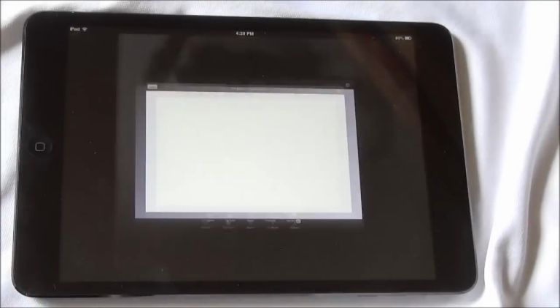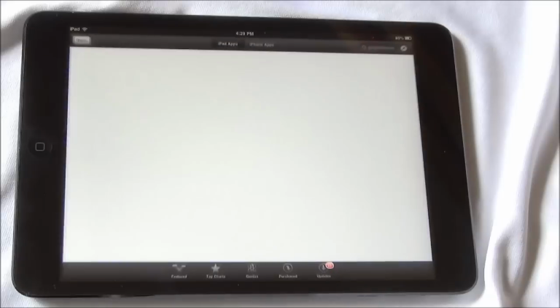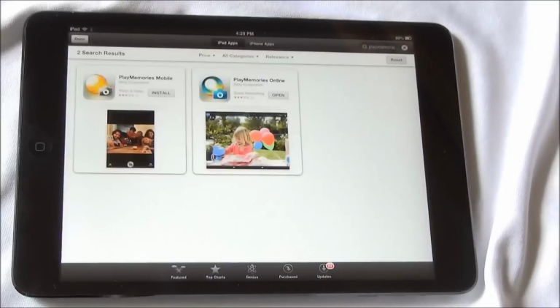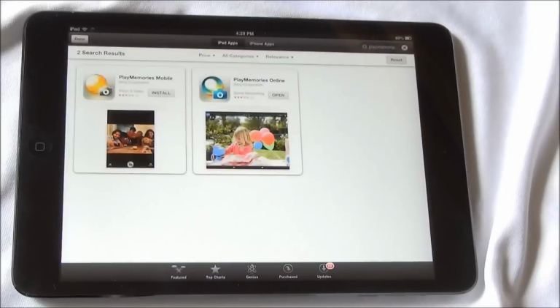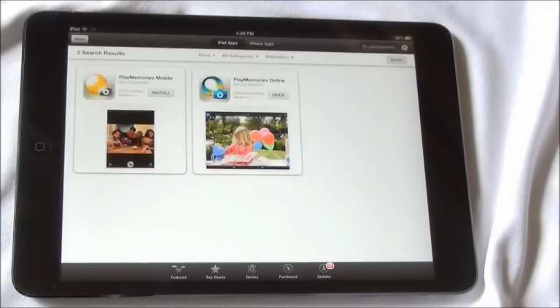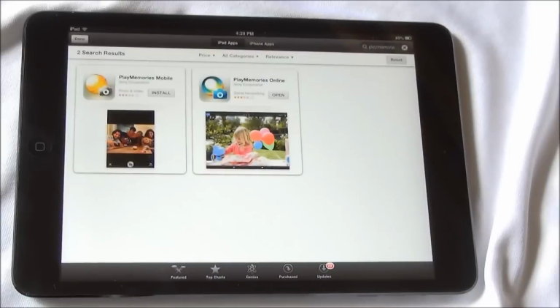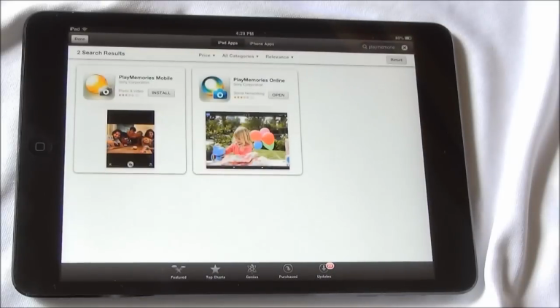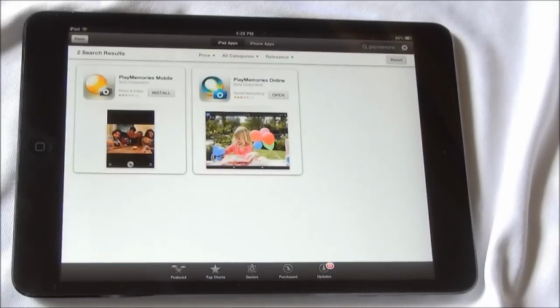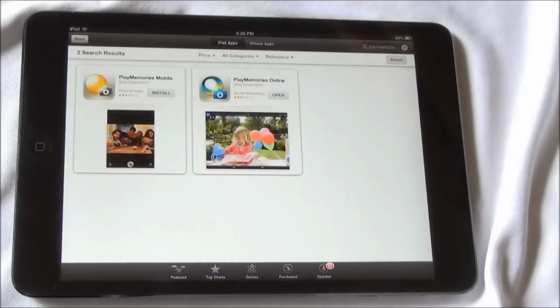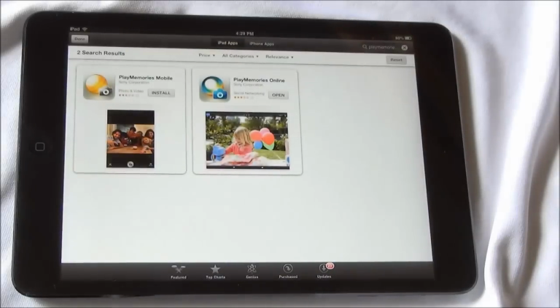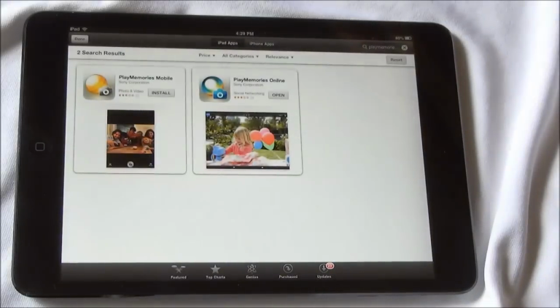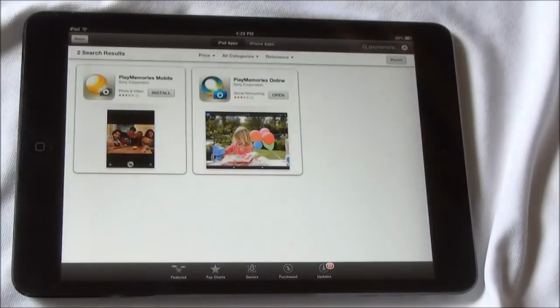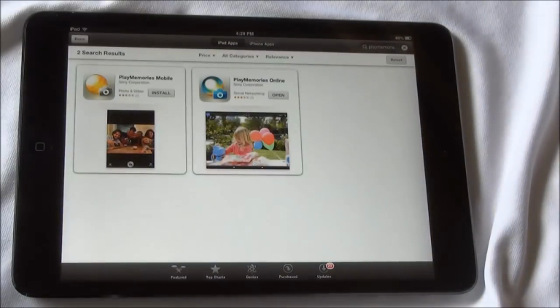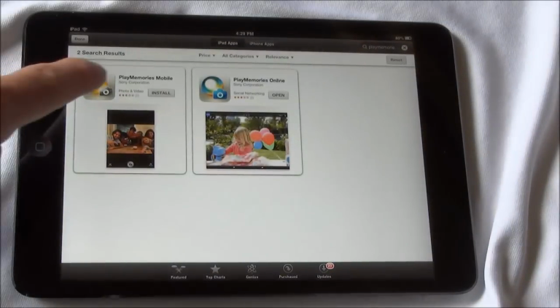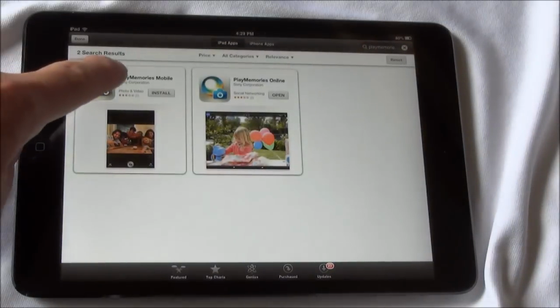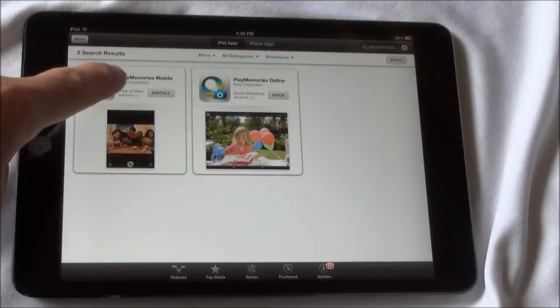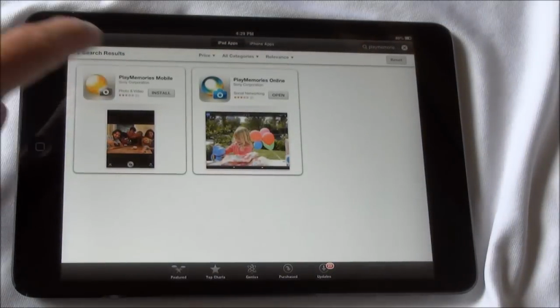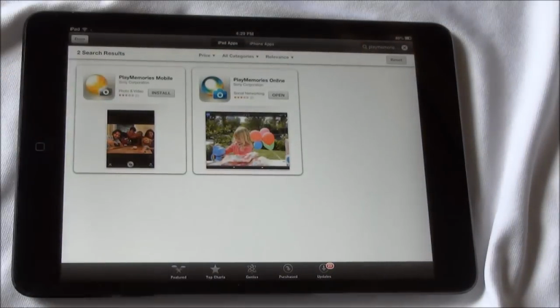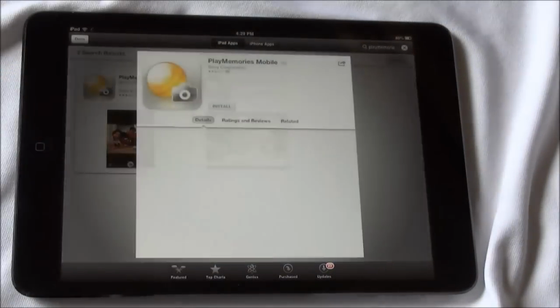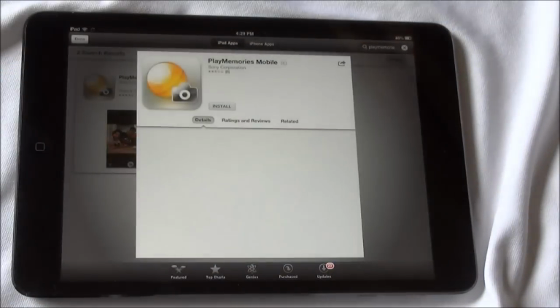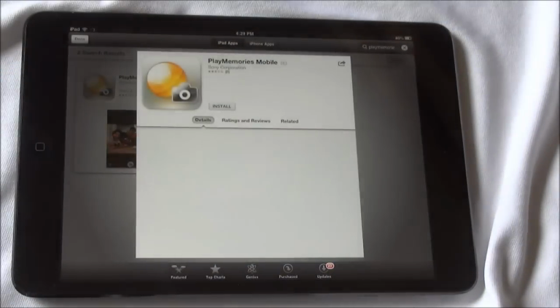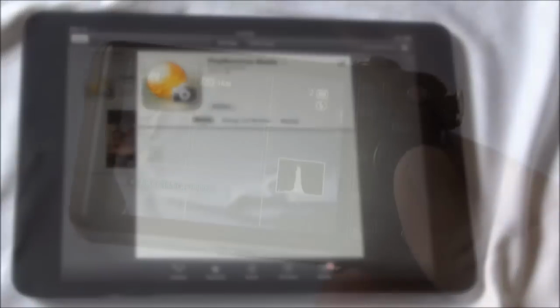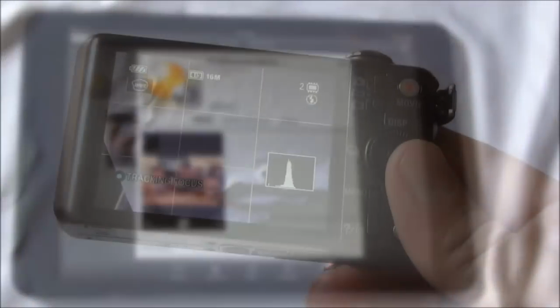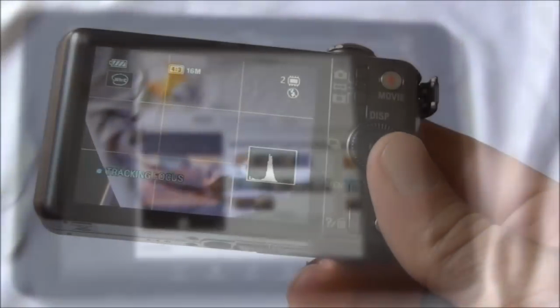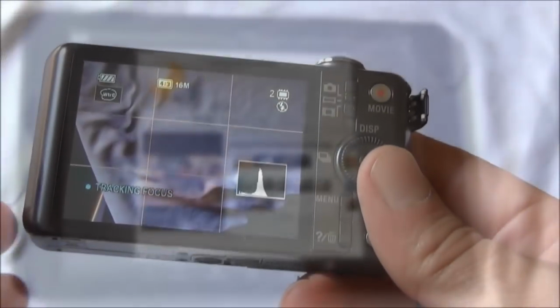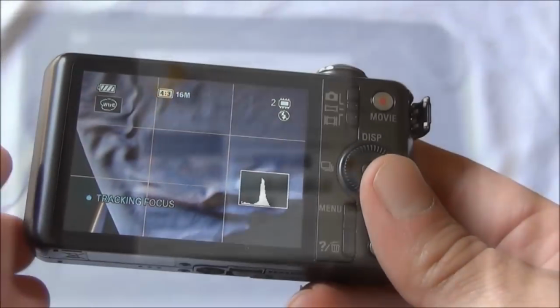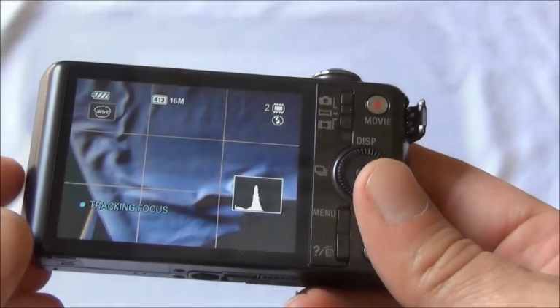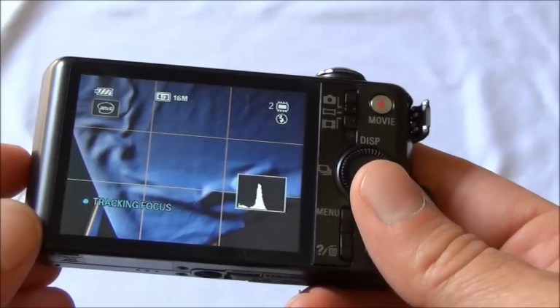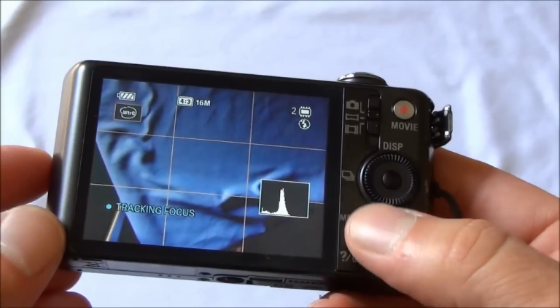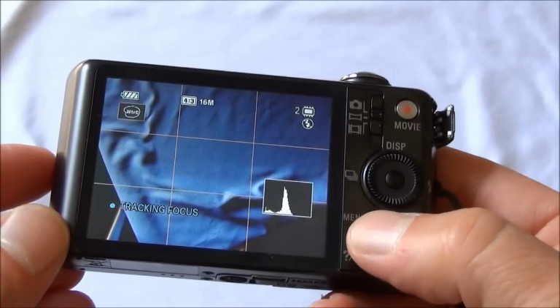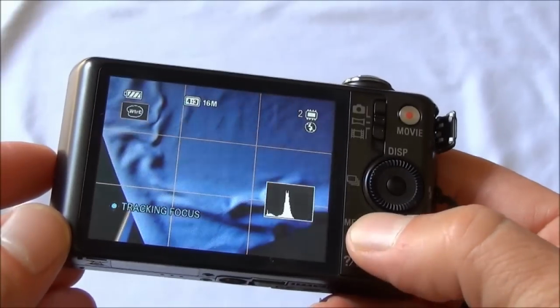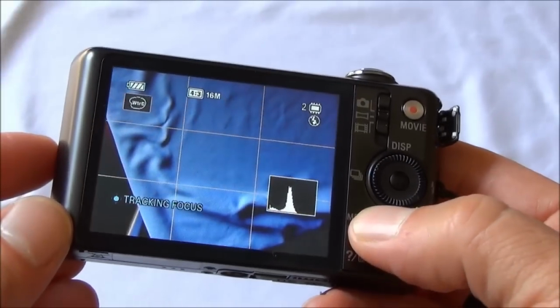On your iOS device, go to the App Store and search PlayMemories Mobile. Download and install this free app.